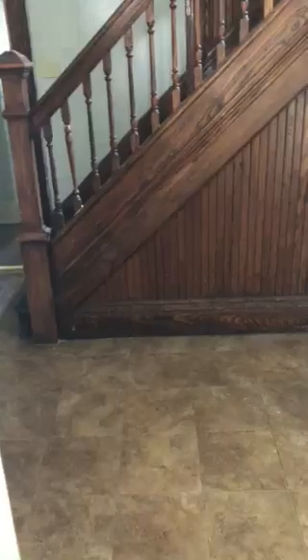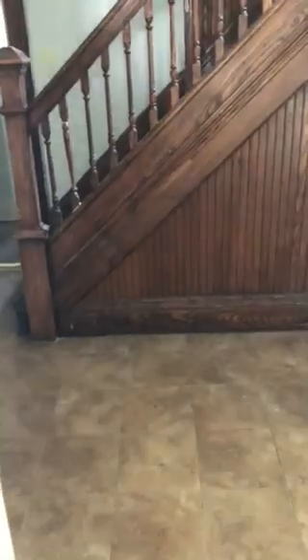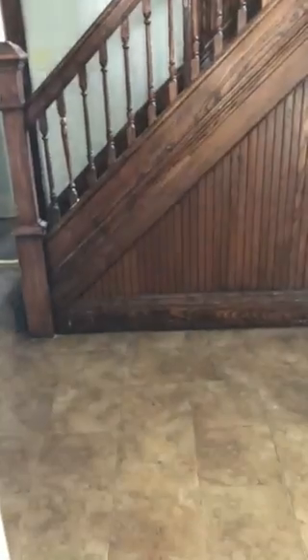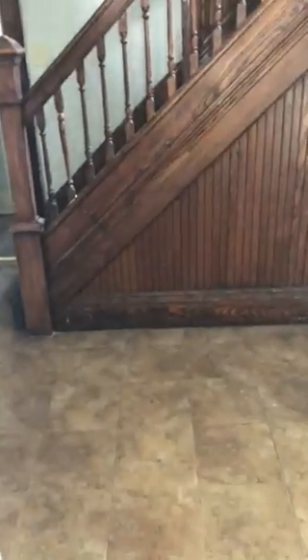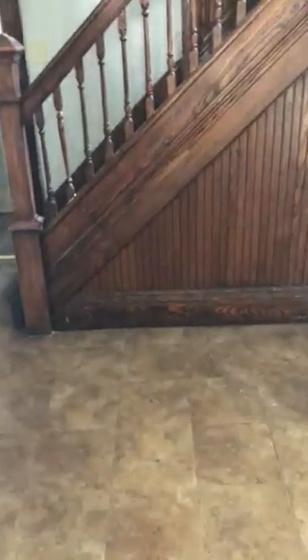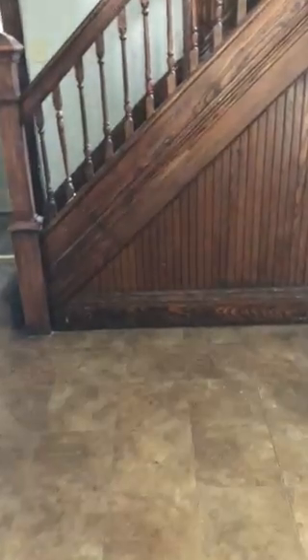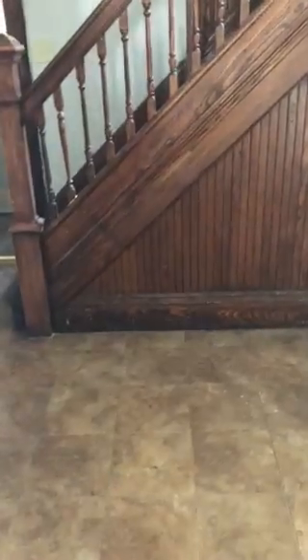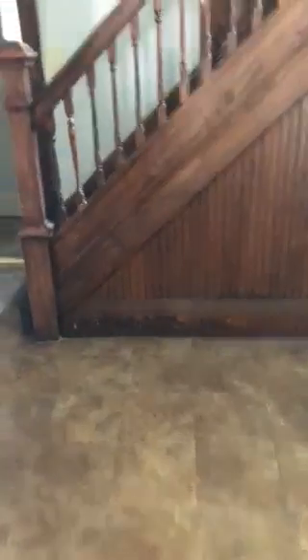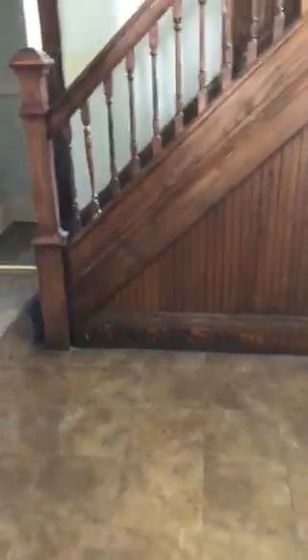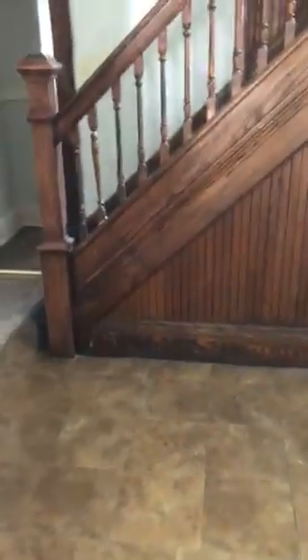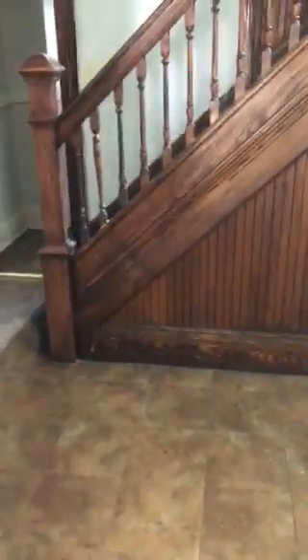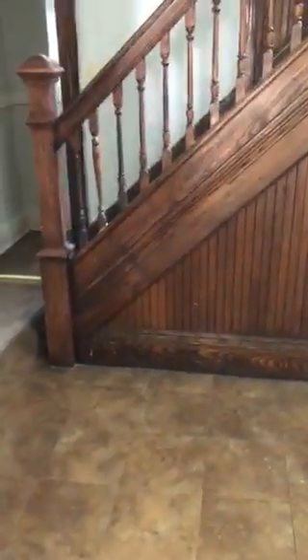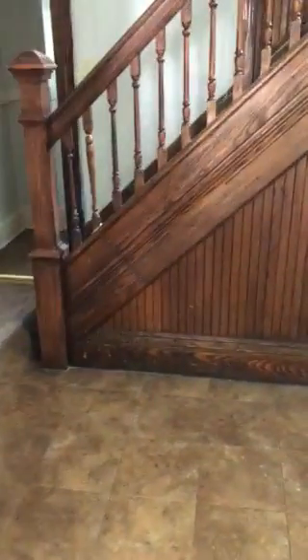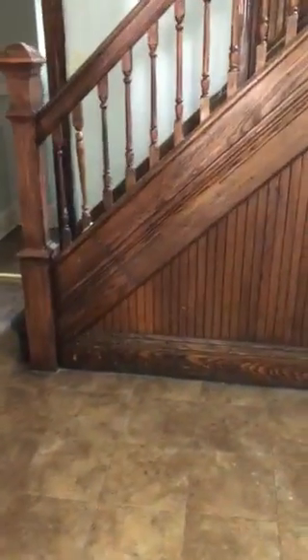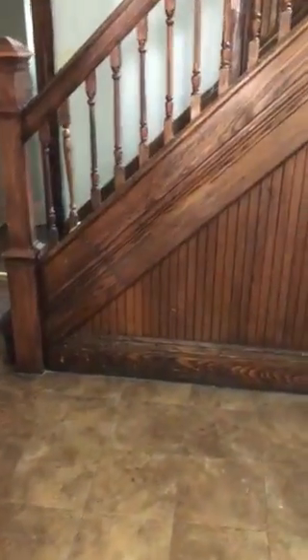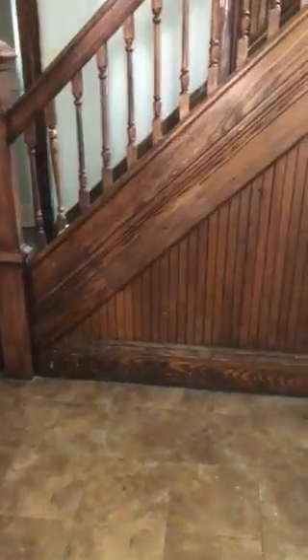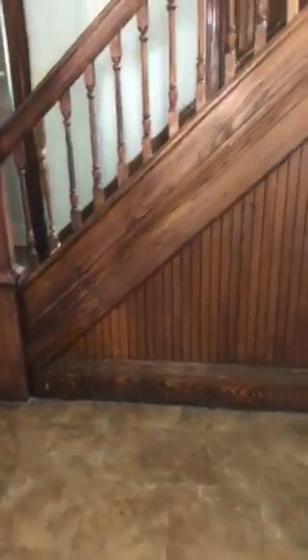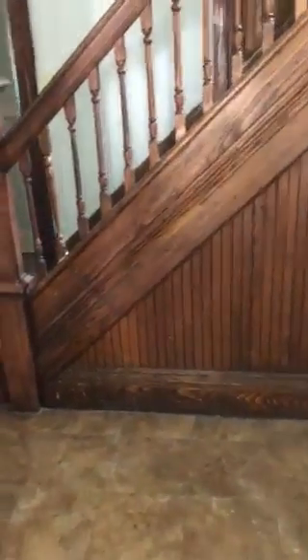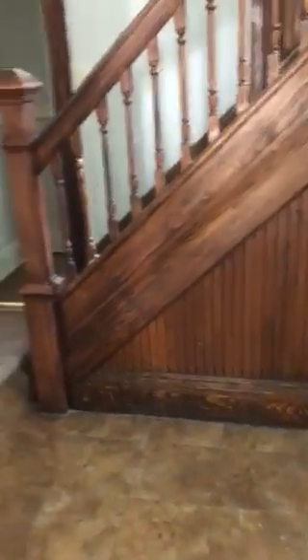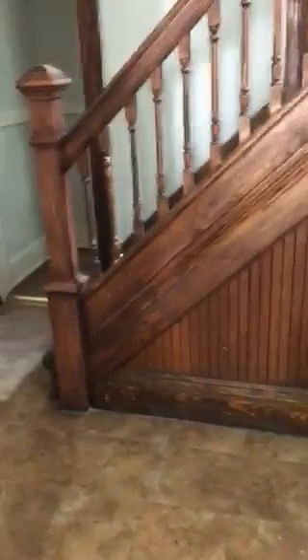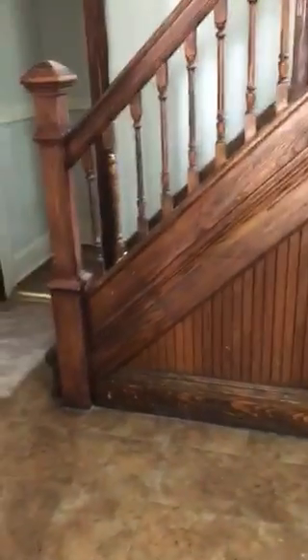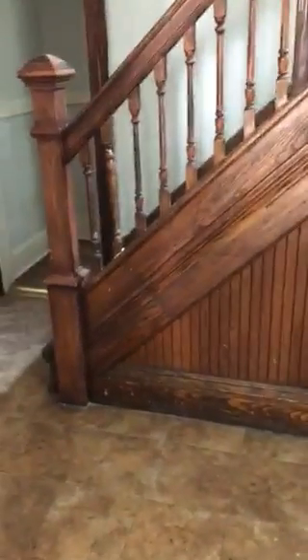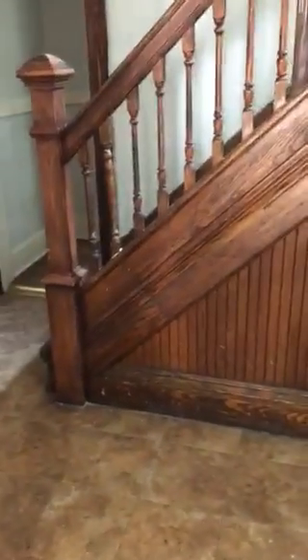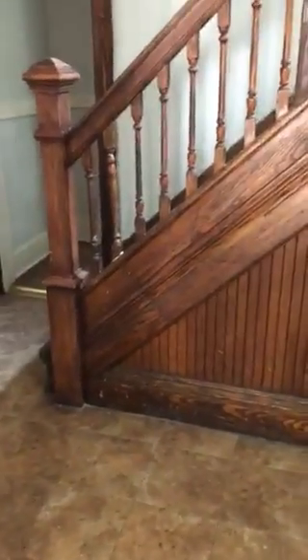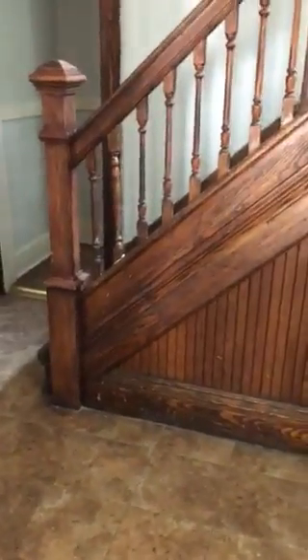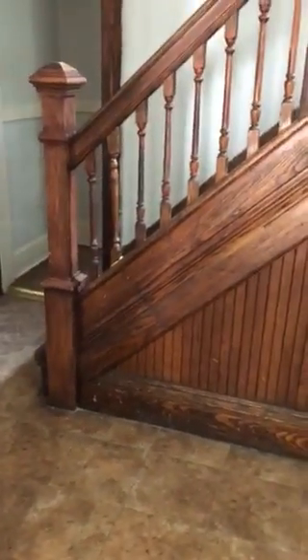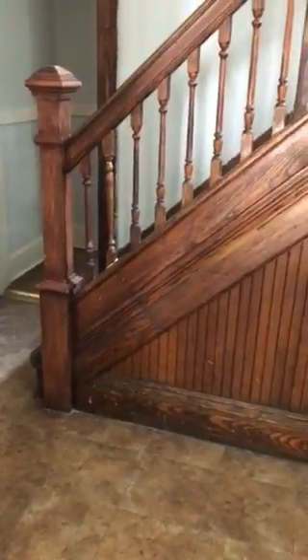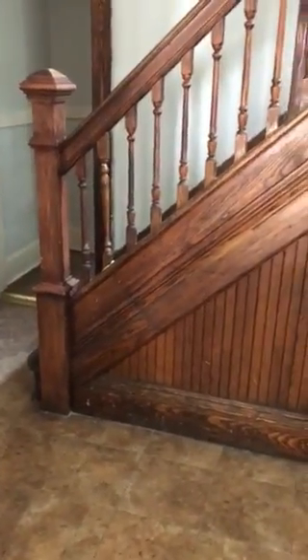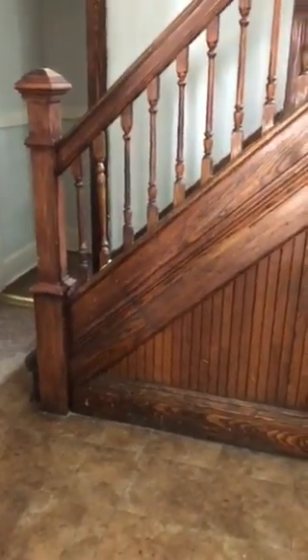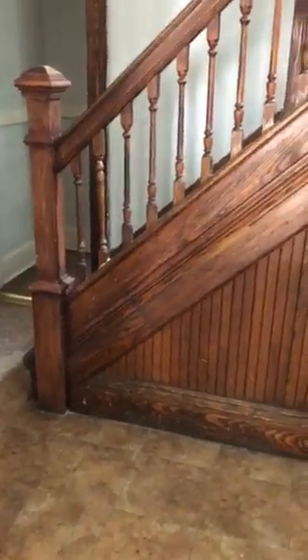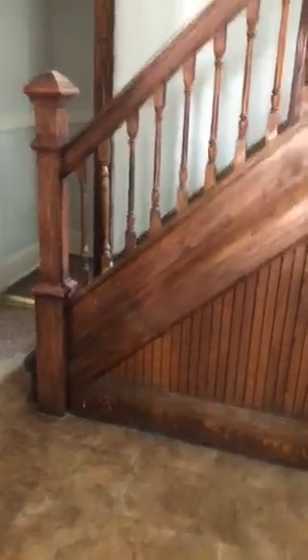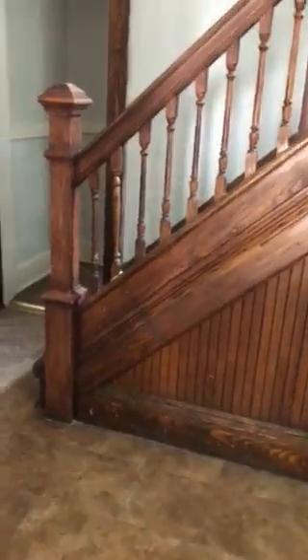This is 109 Roycroft Drive. Three bedroom, two baths.